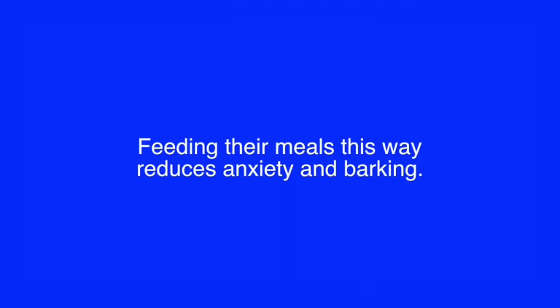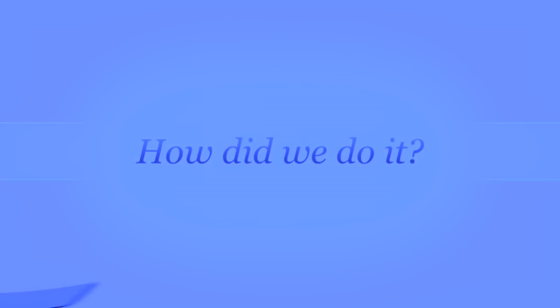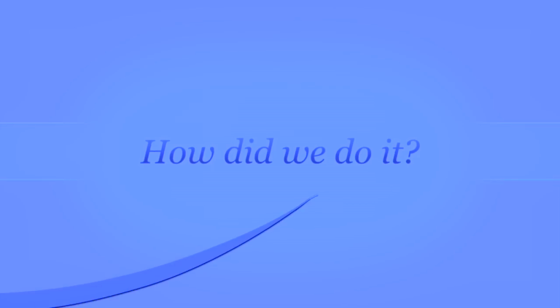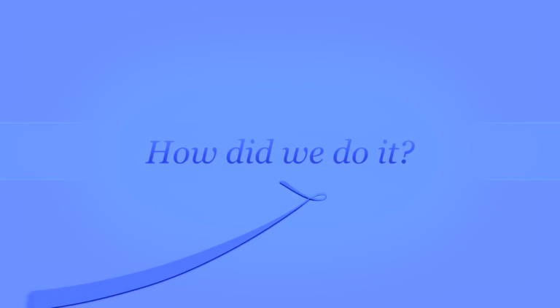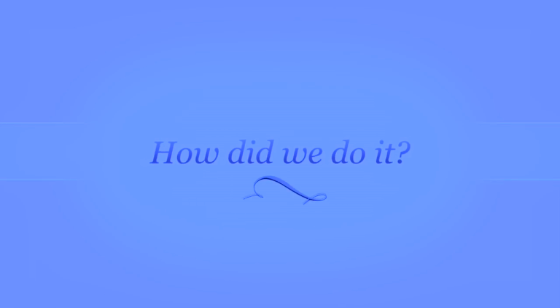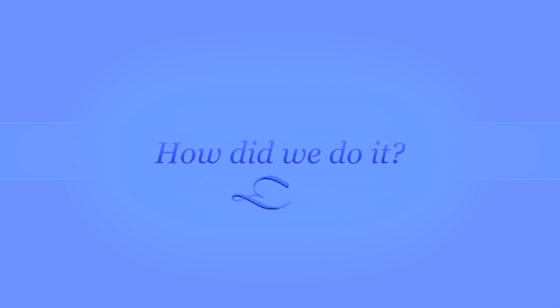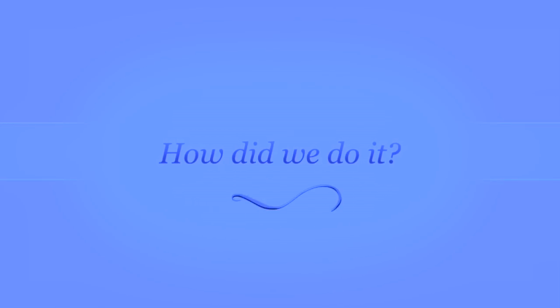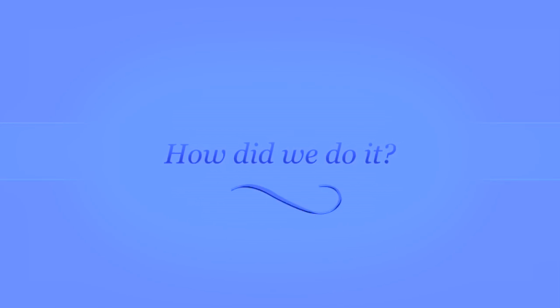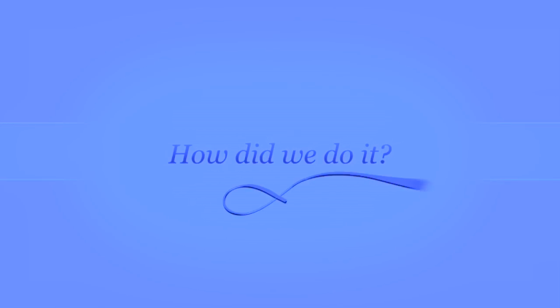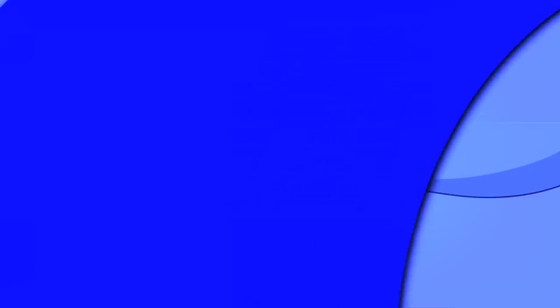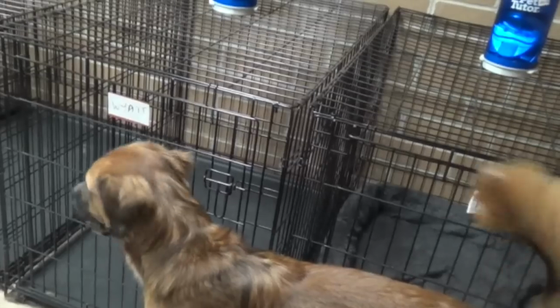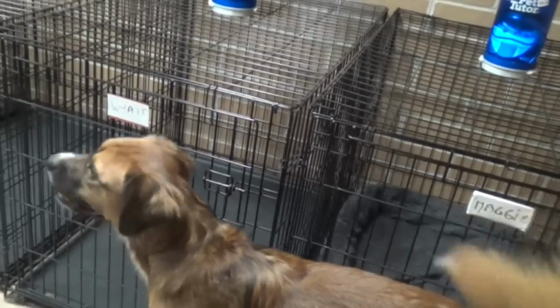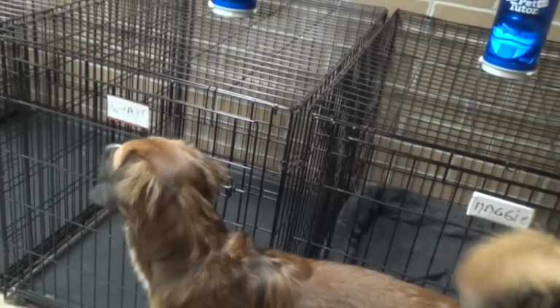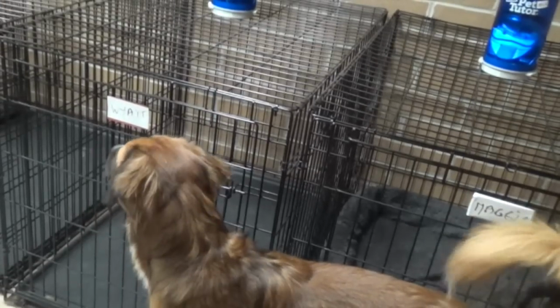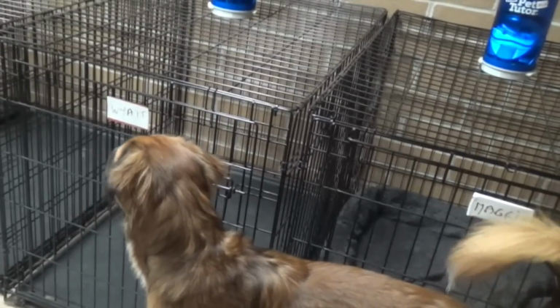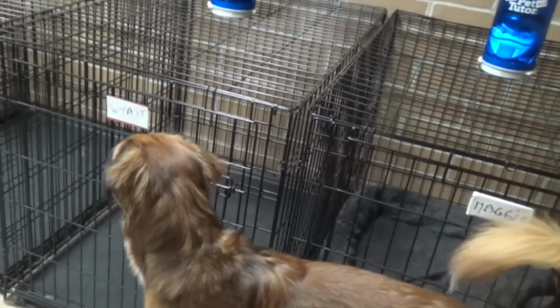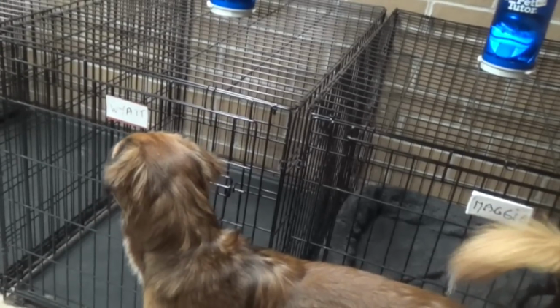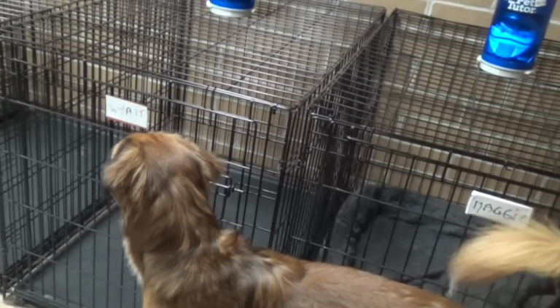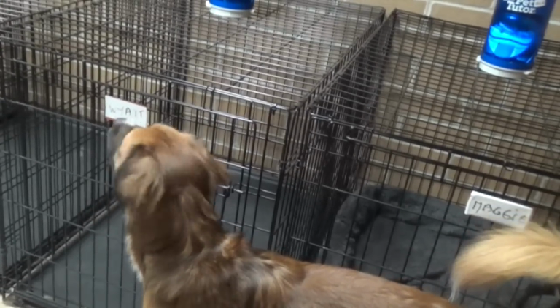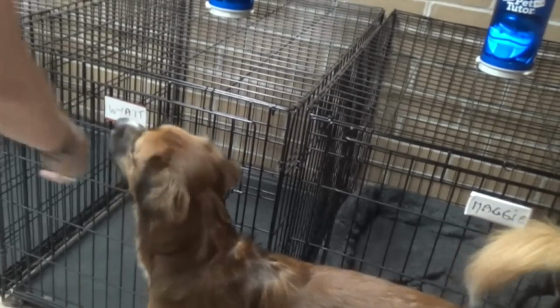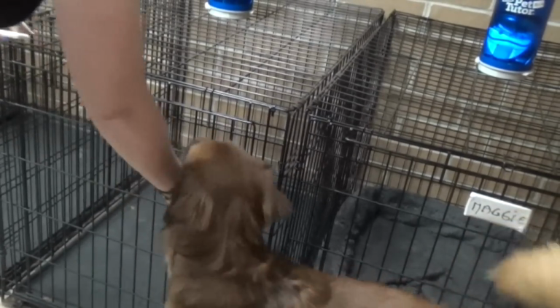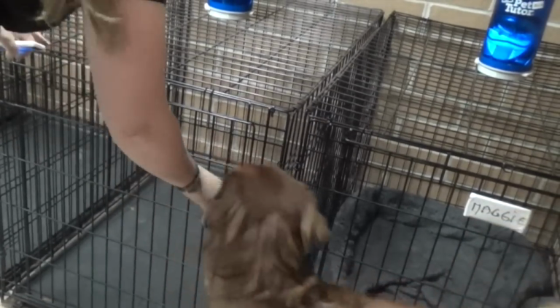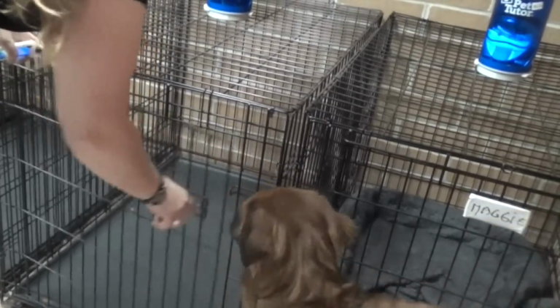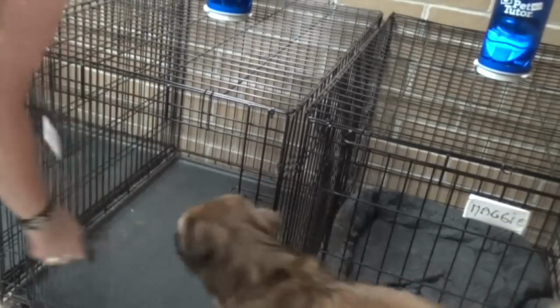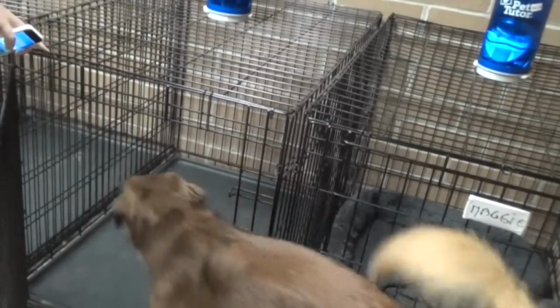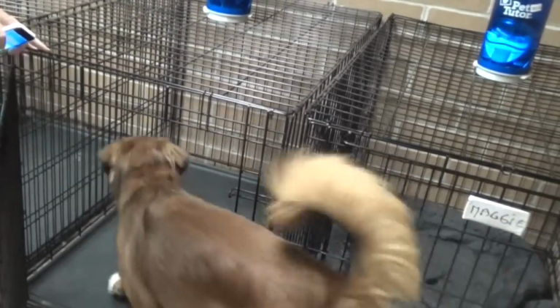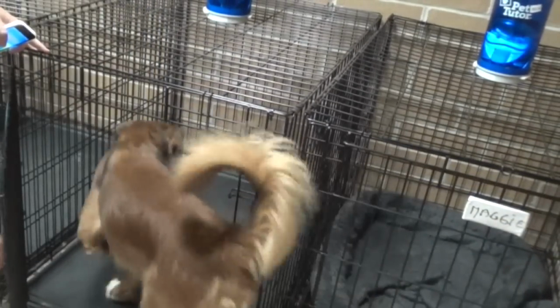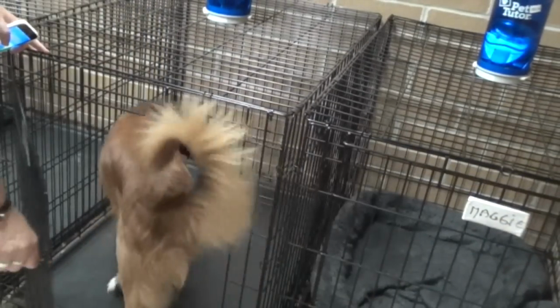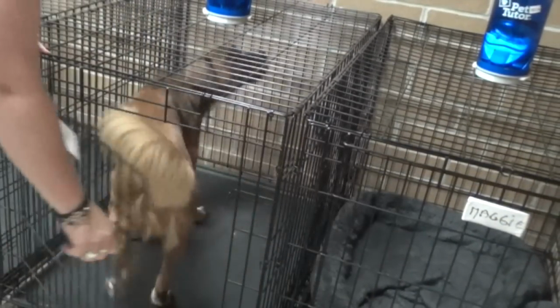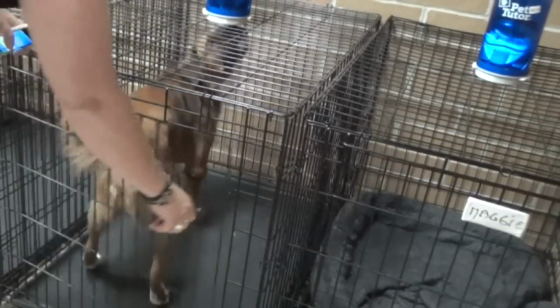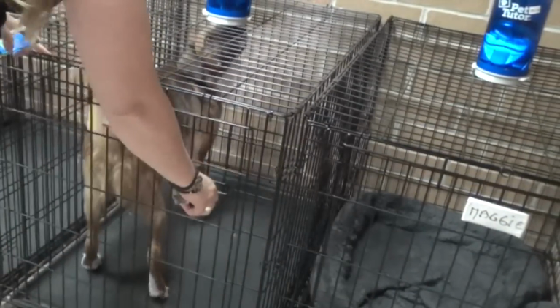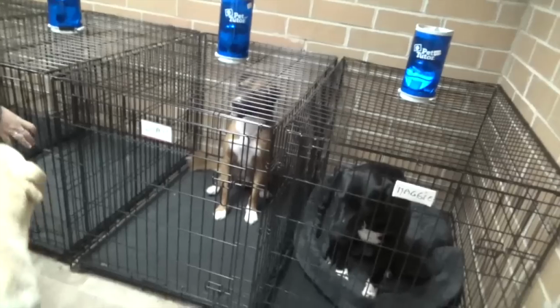First, you prepare the Pet Tutors and set them on the crate so they're all set to go as soon as the dogs get in their crates.